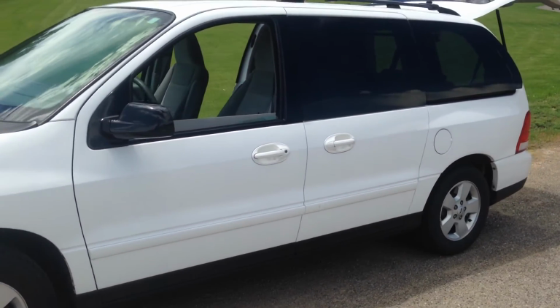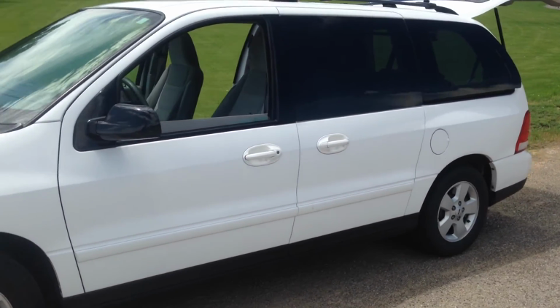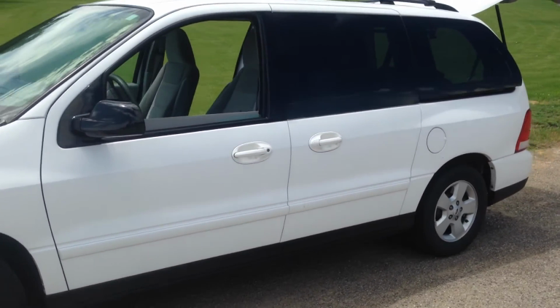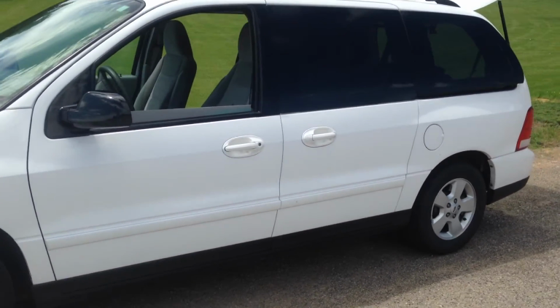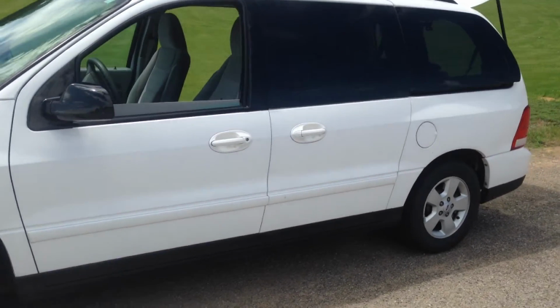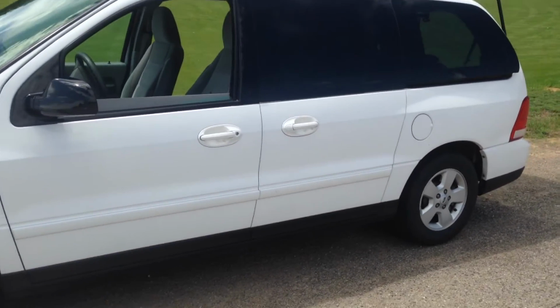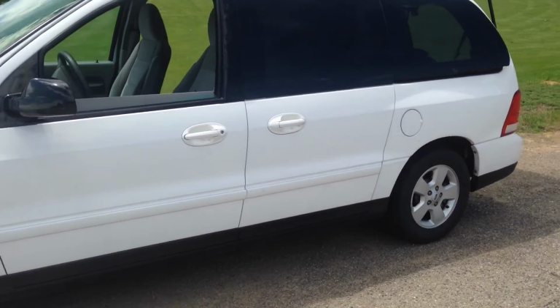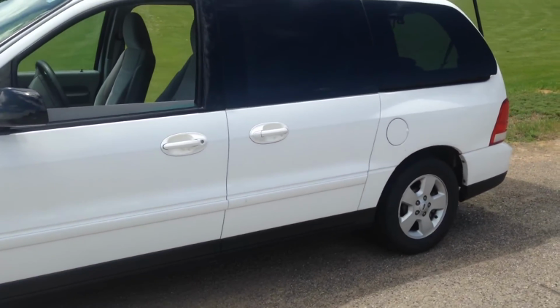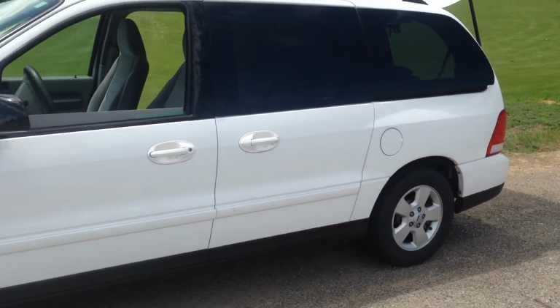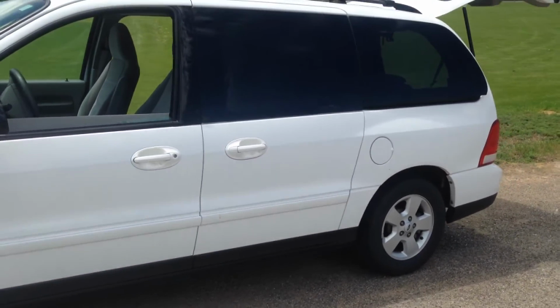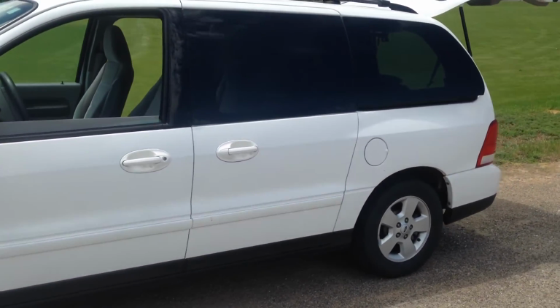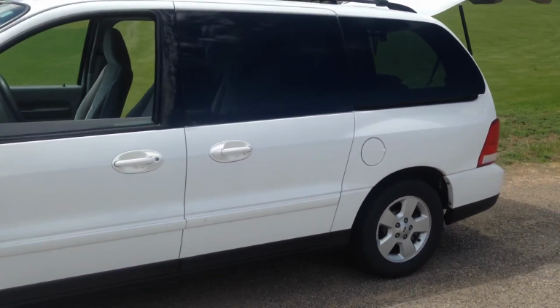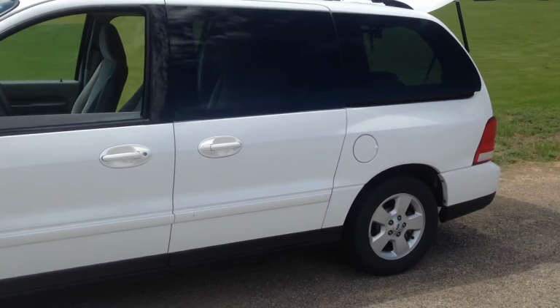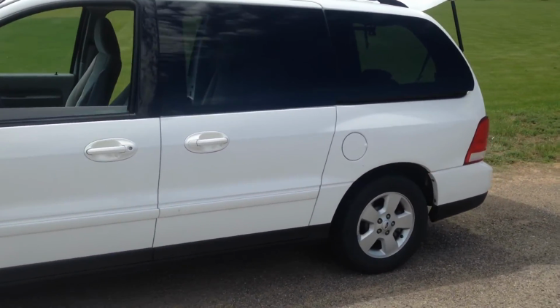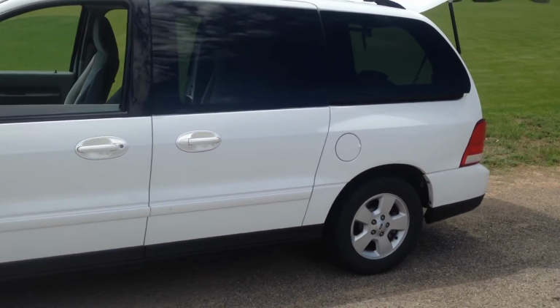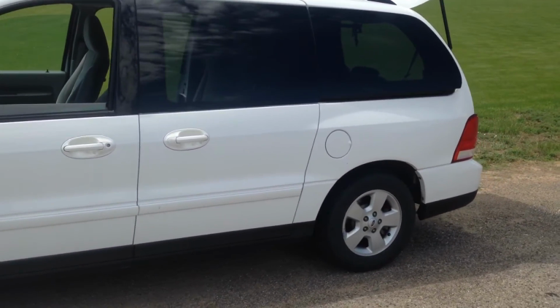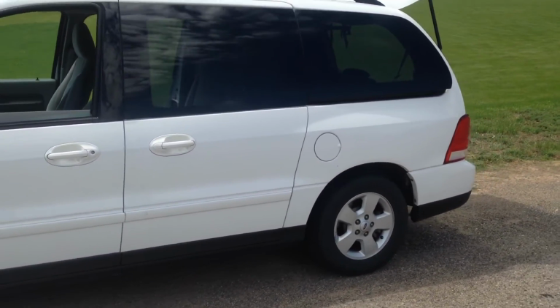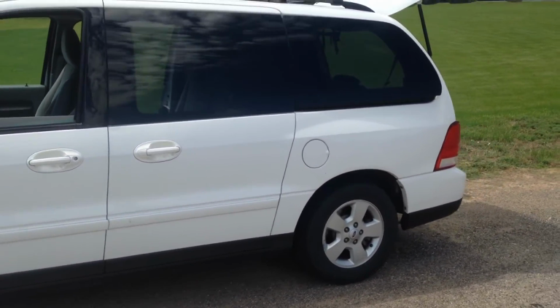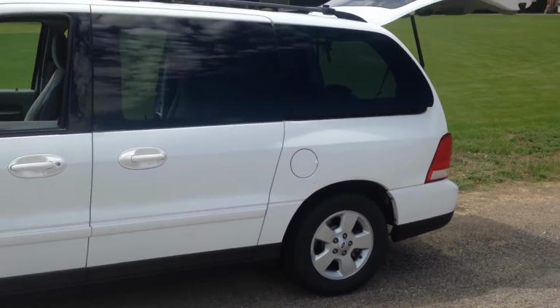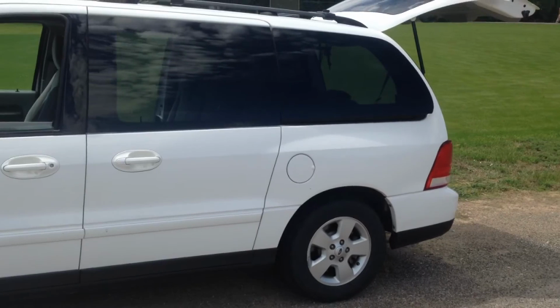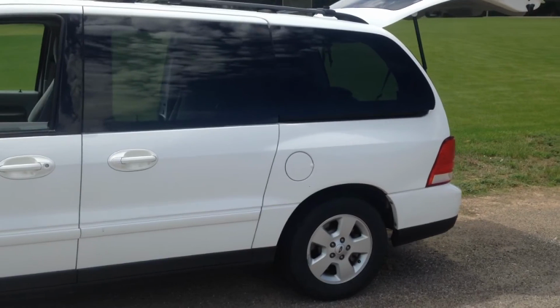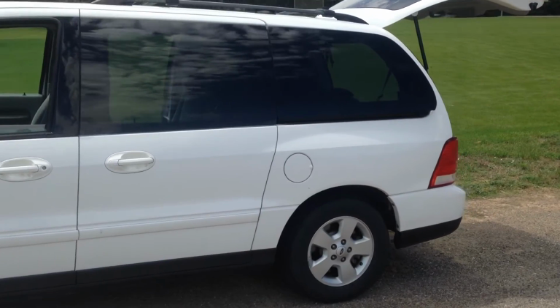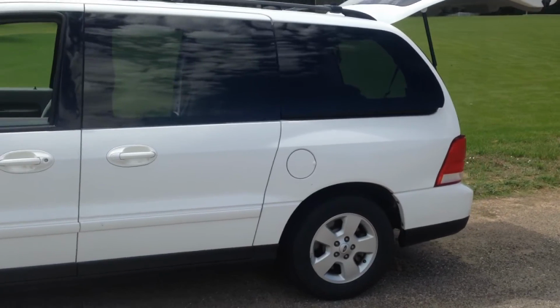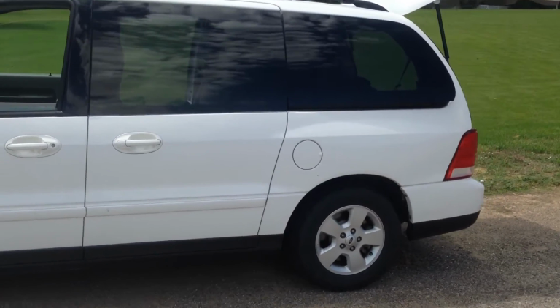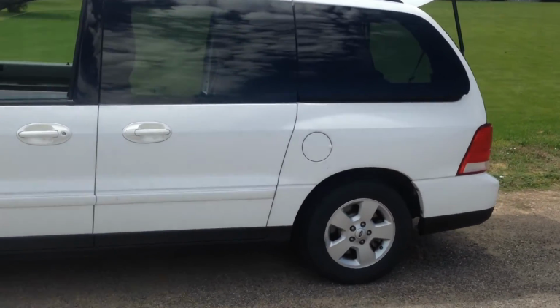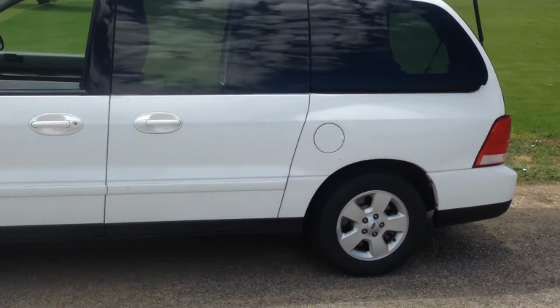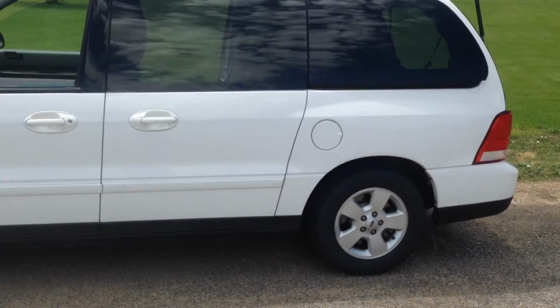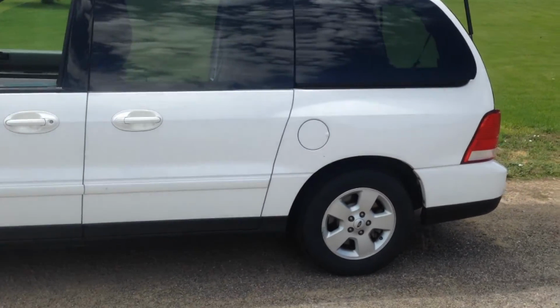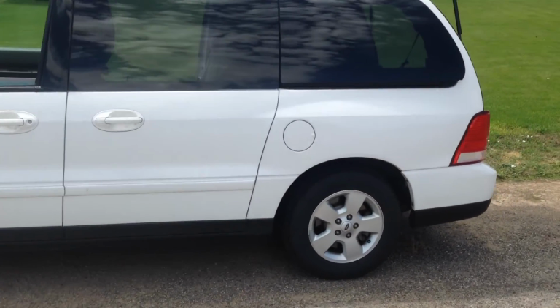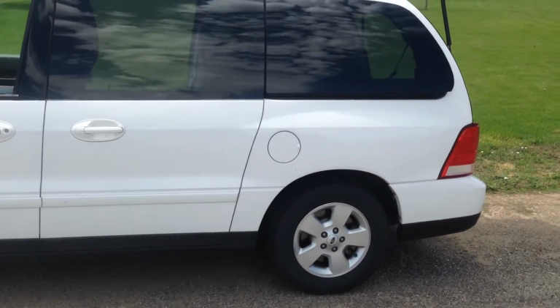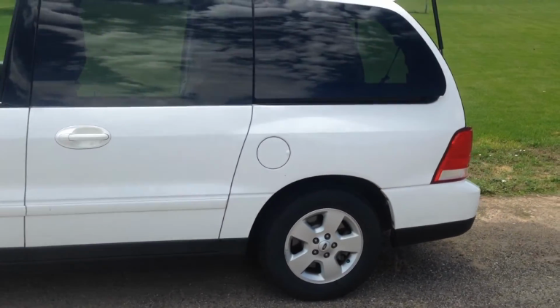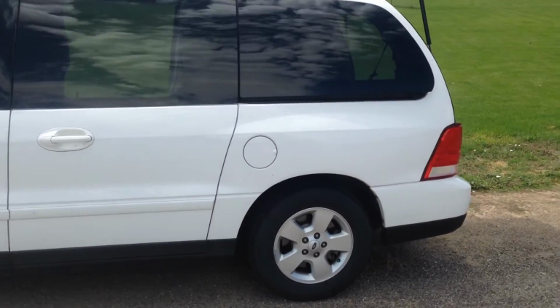It's in immaculate condition. It's got new tires — they've got about 2,000 miles on them.